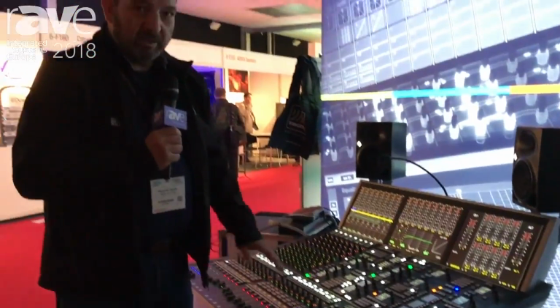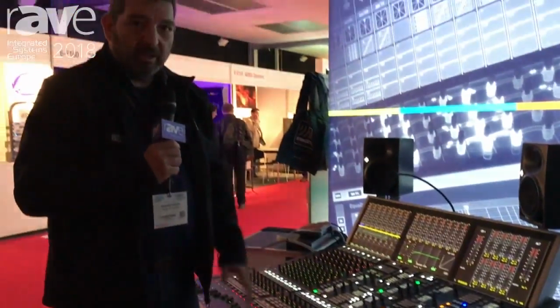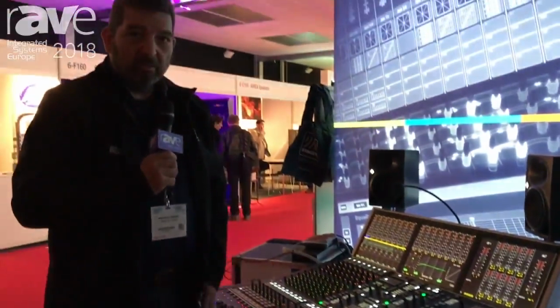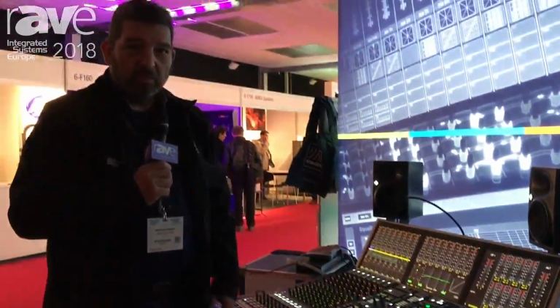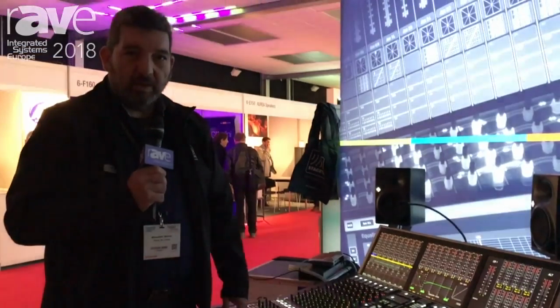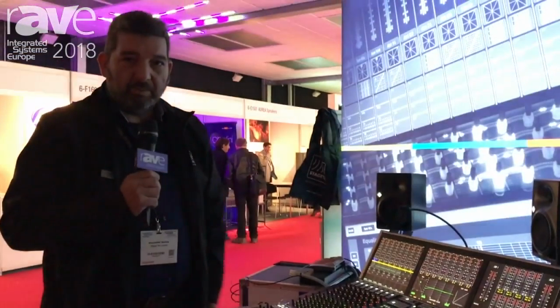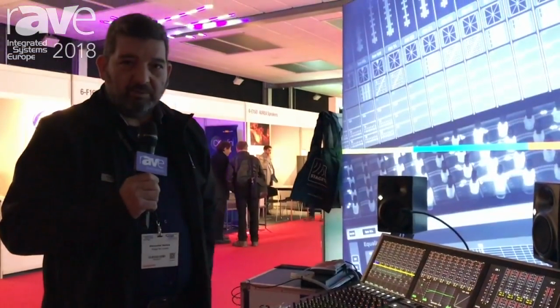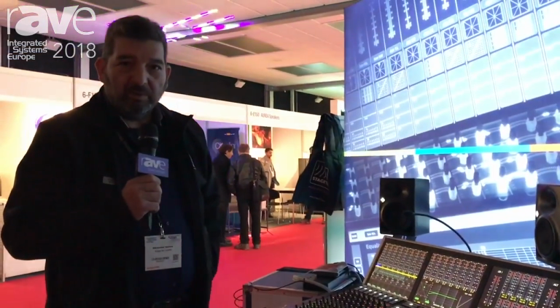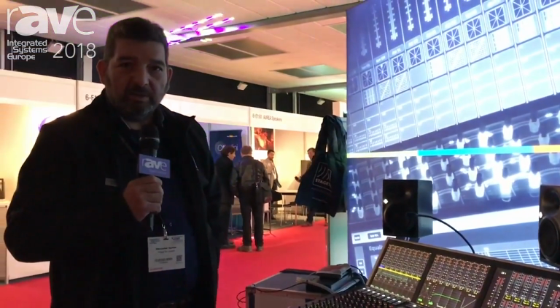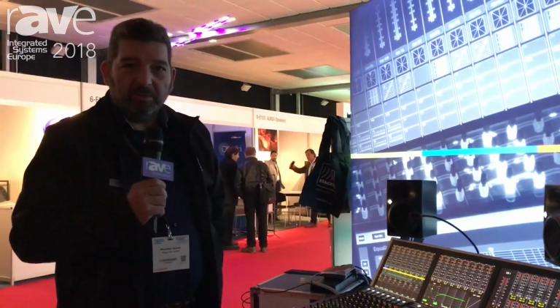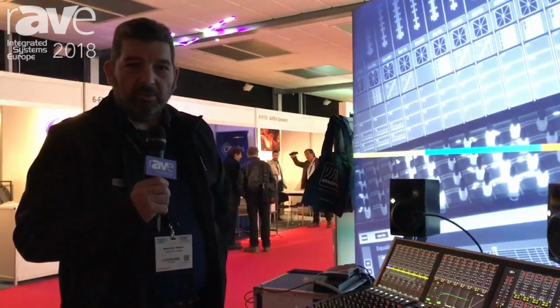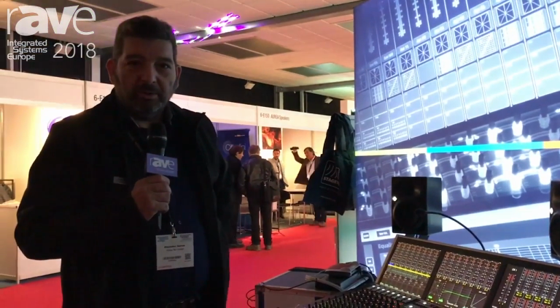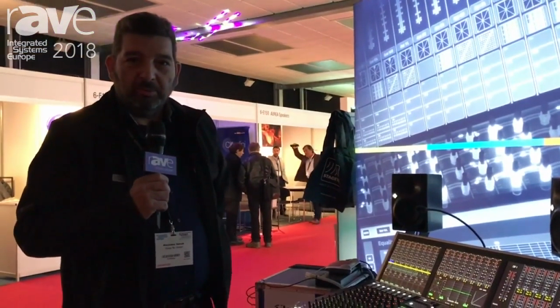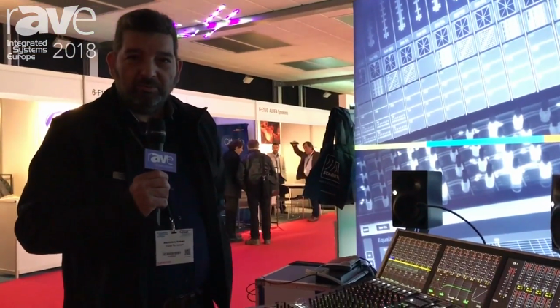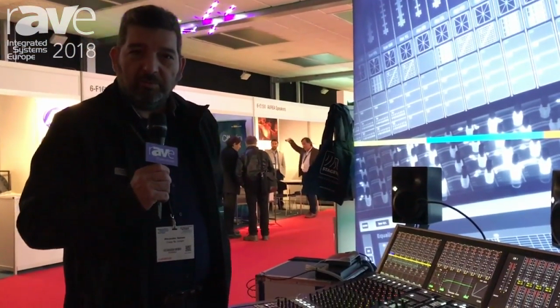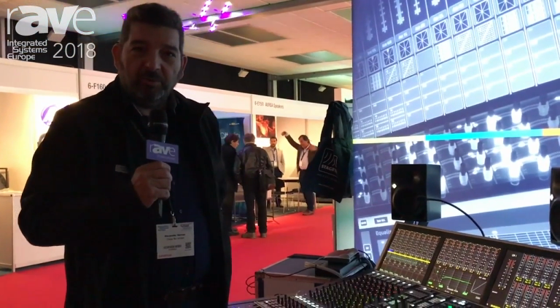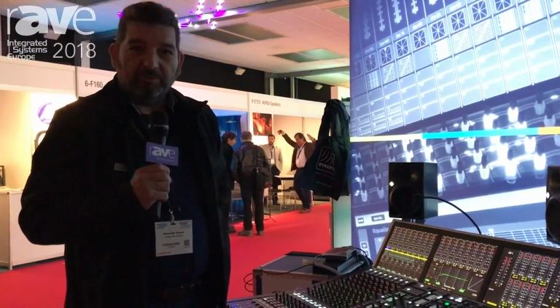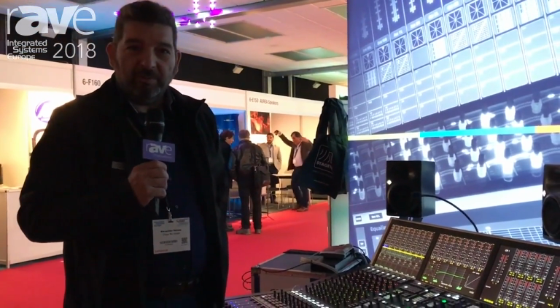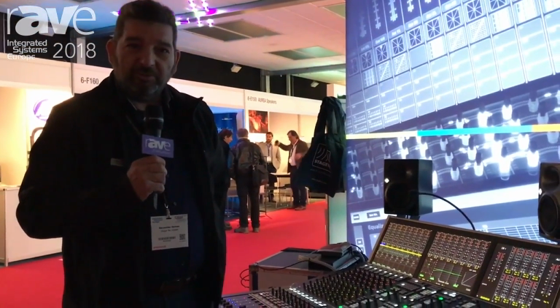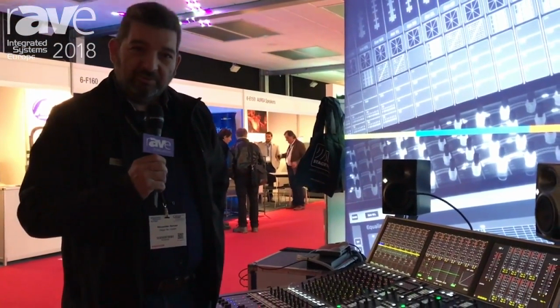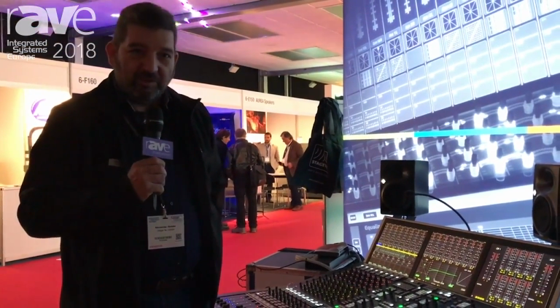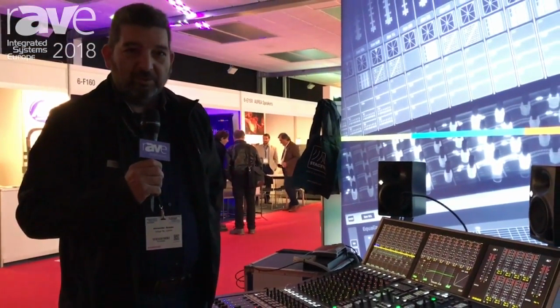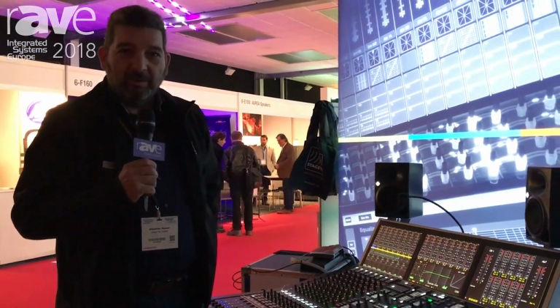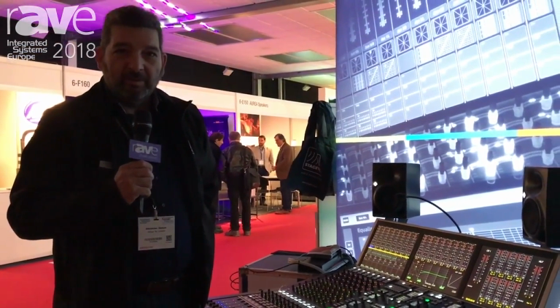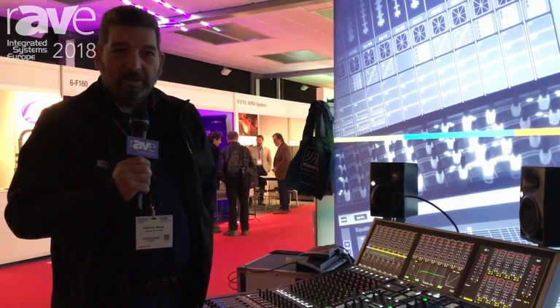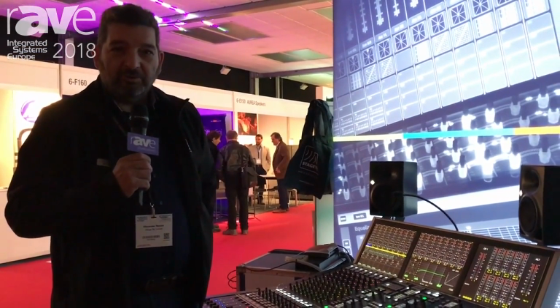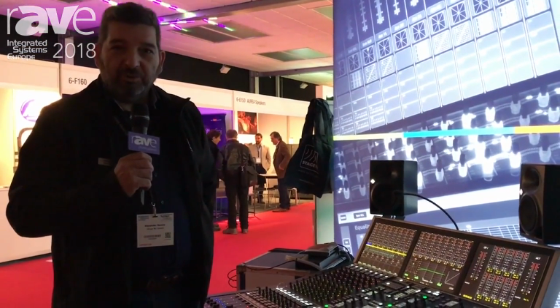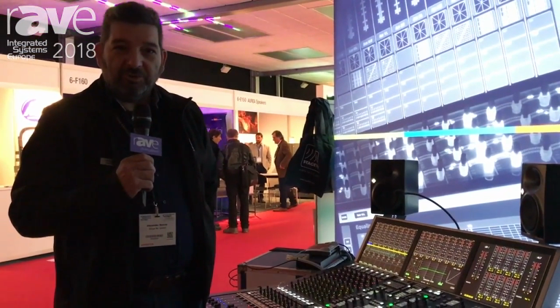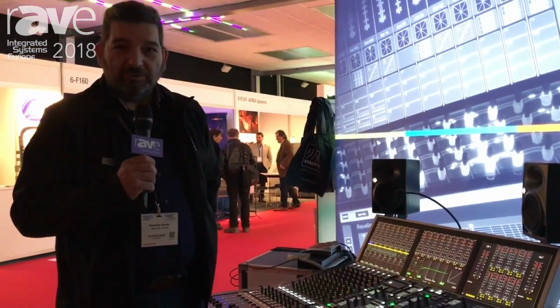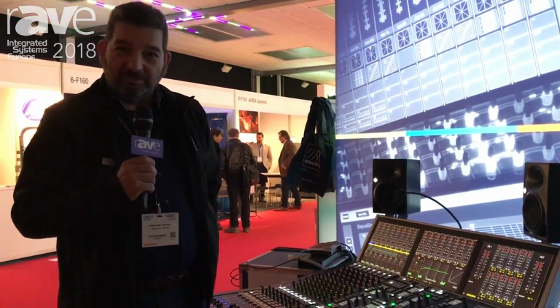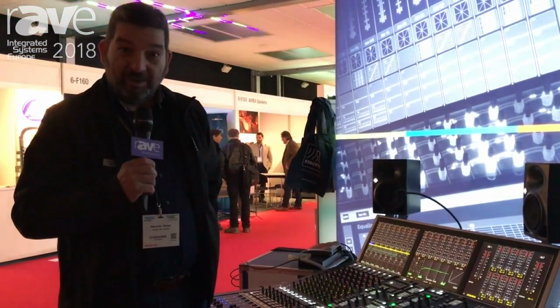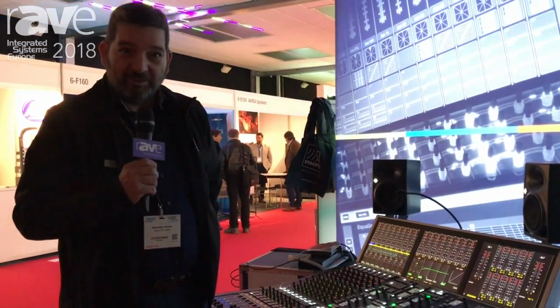We are happy to welcome you on the booth for more information. Enjoy the show, thank you.